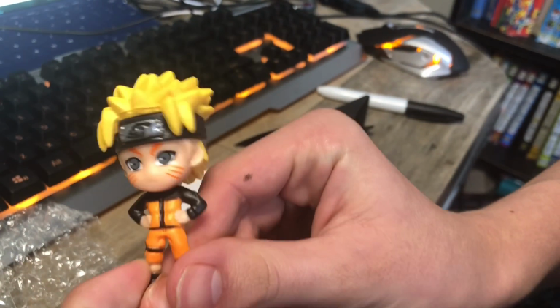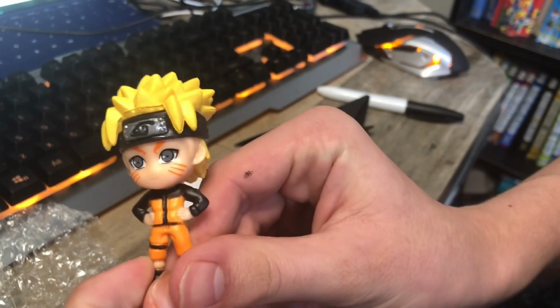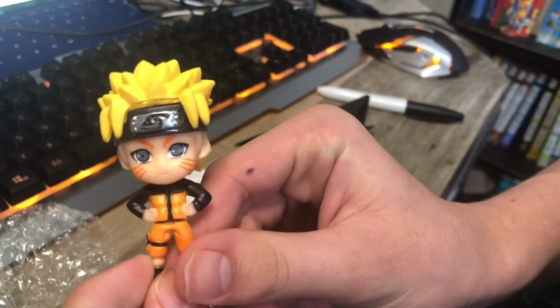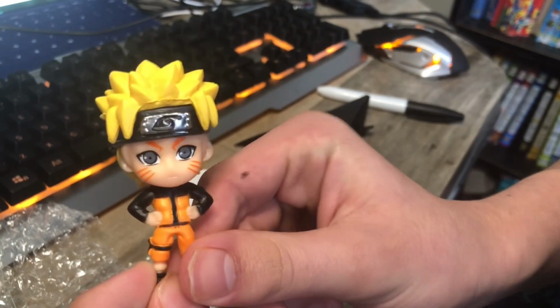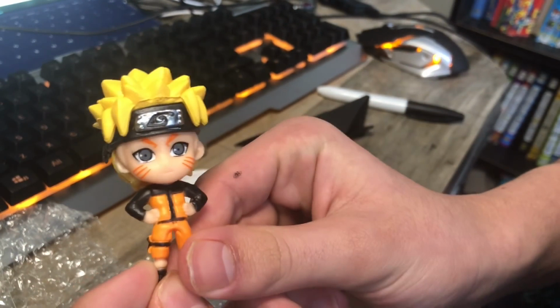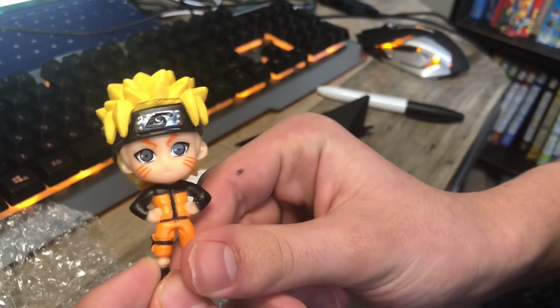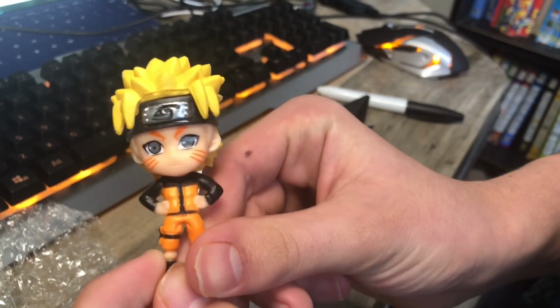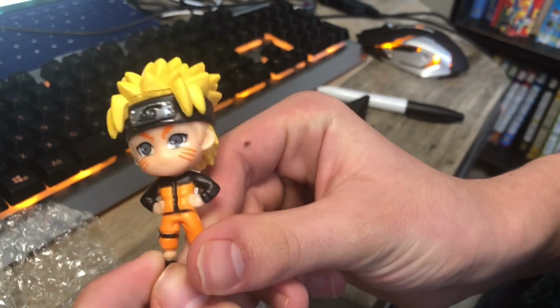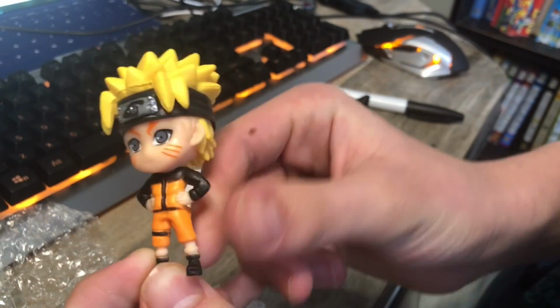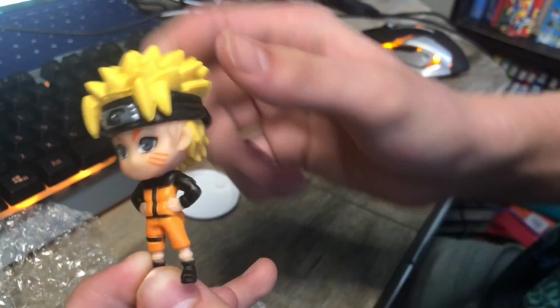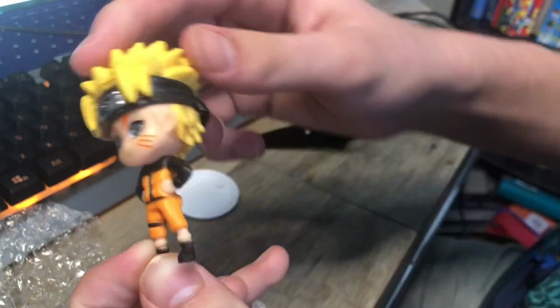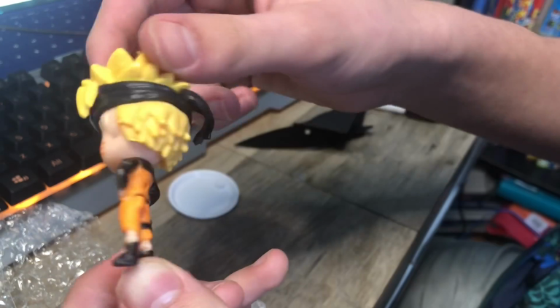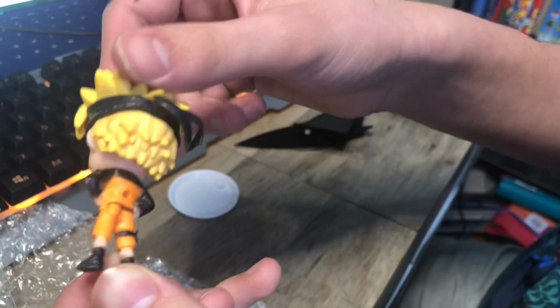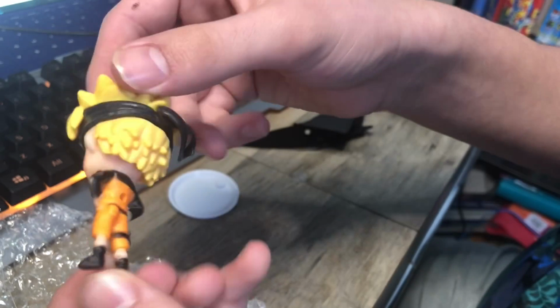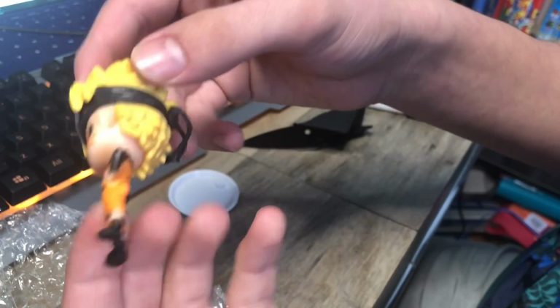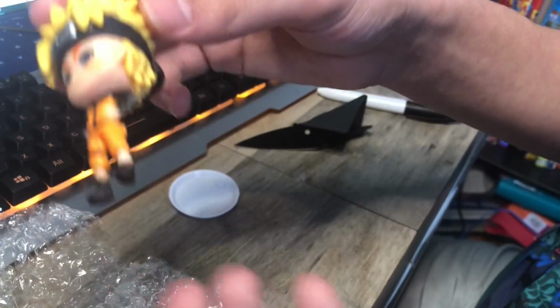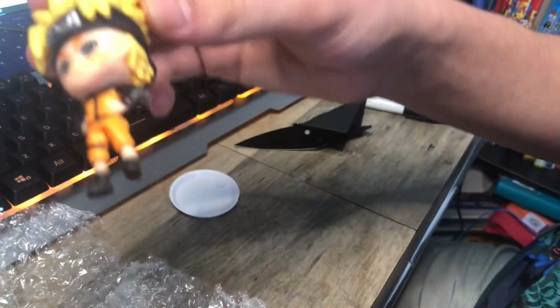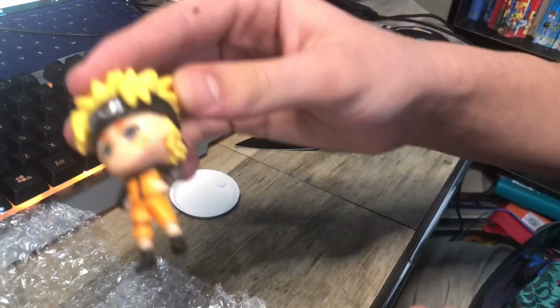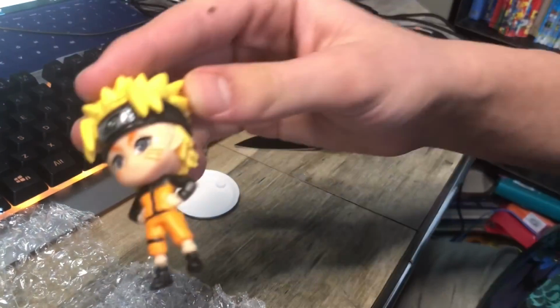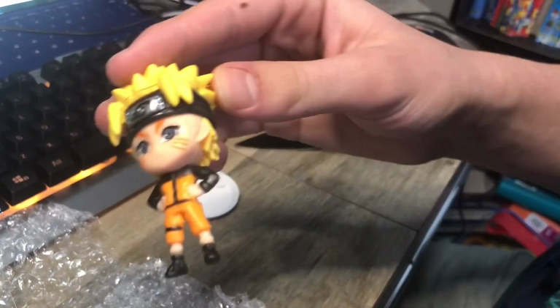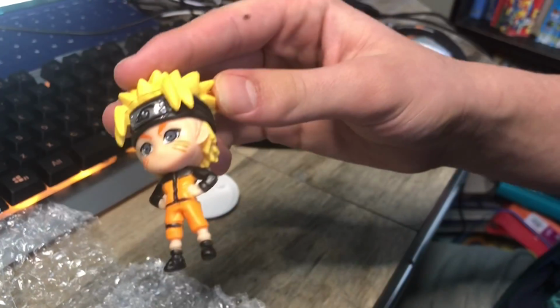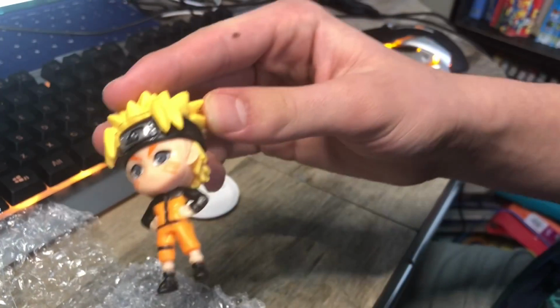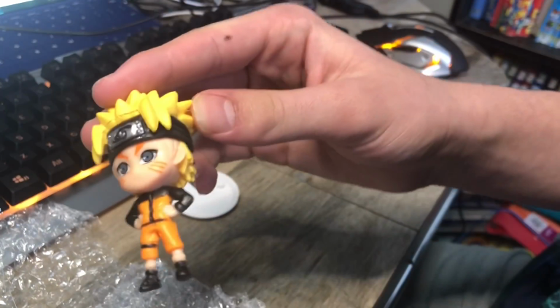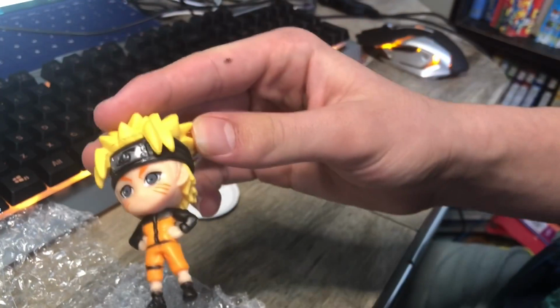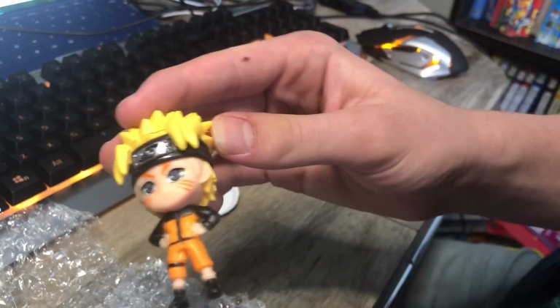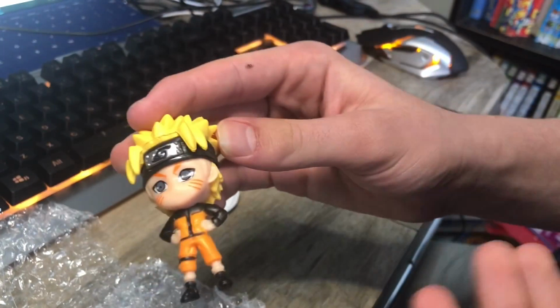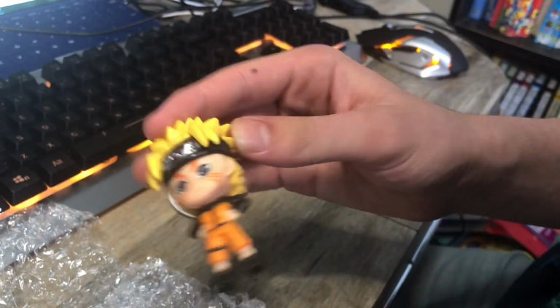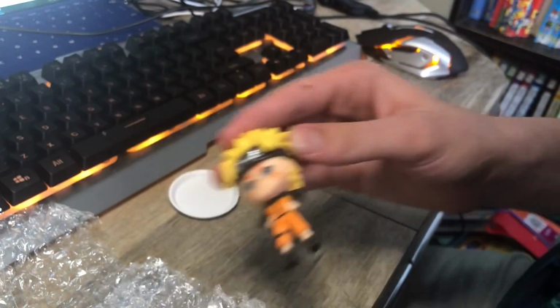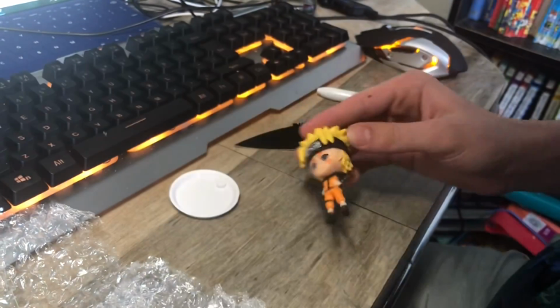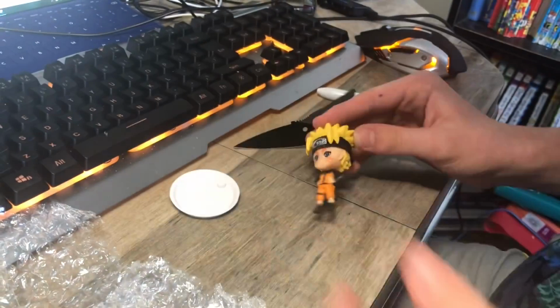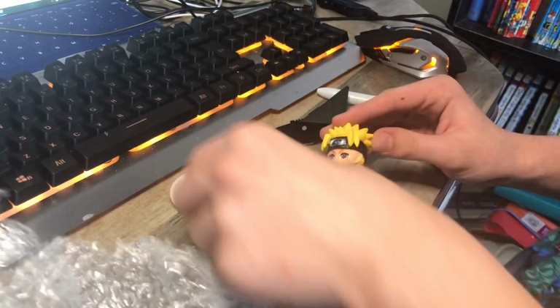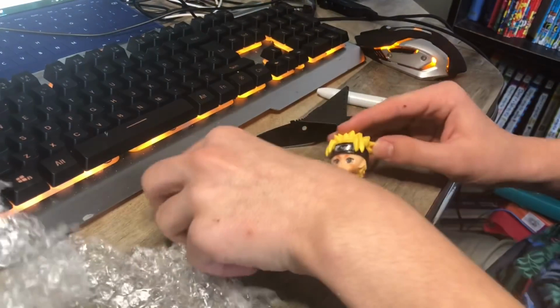And the Naruto figurine itself. Looks pretty good. I mean, it doesn't look that bad. I mean, it was $1.00, so really can't complain.